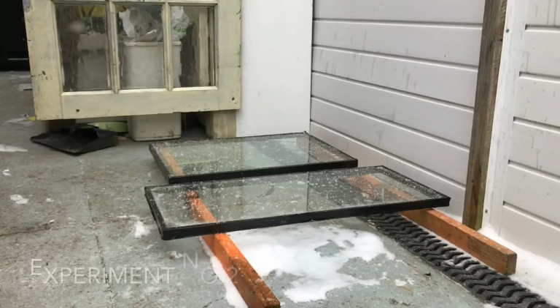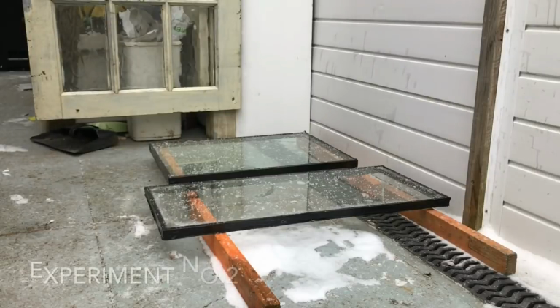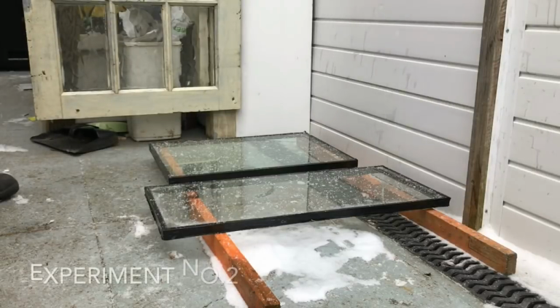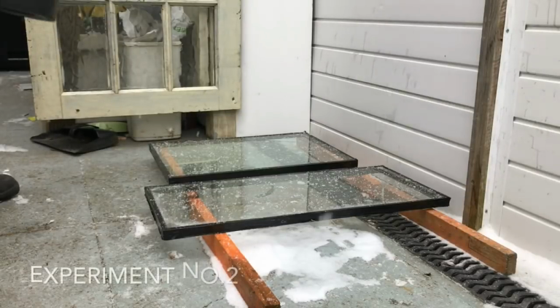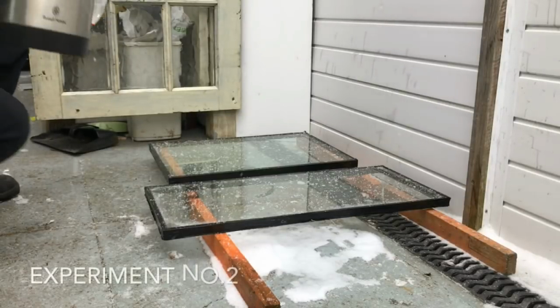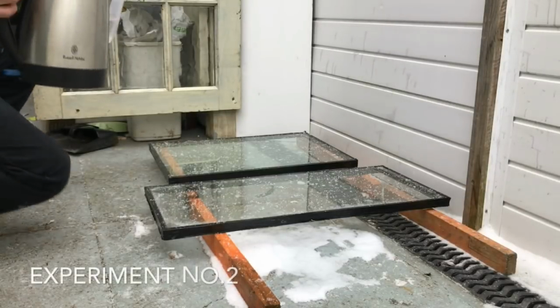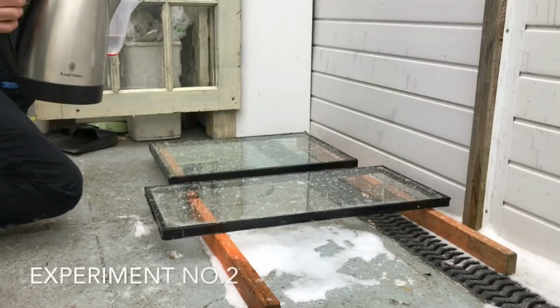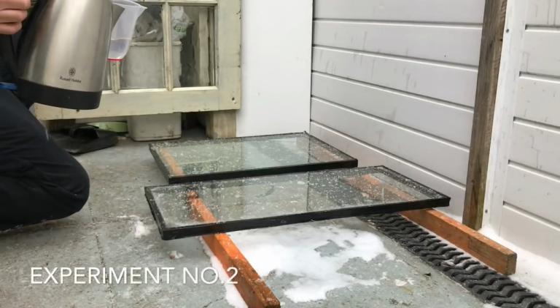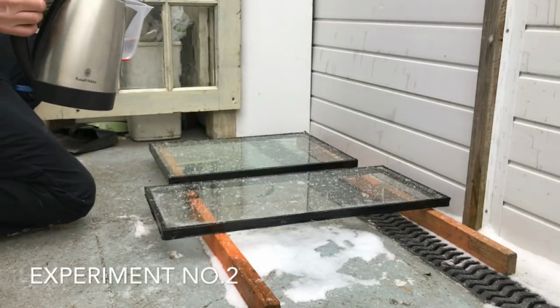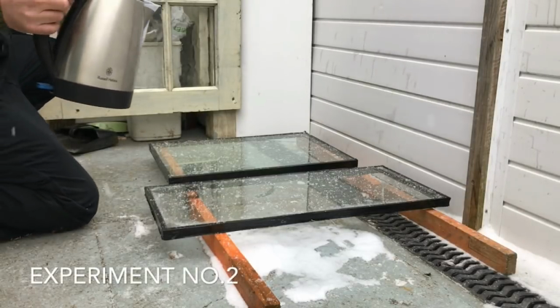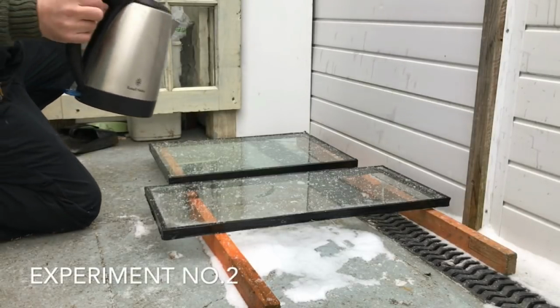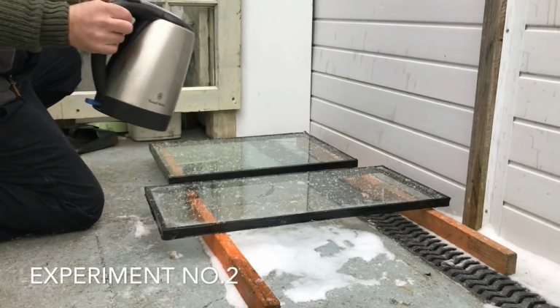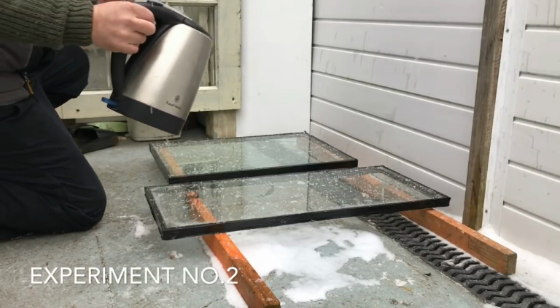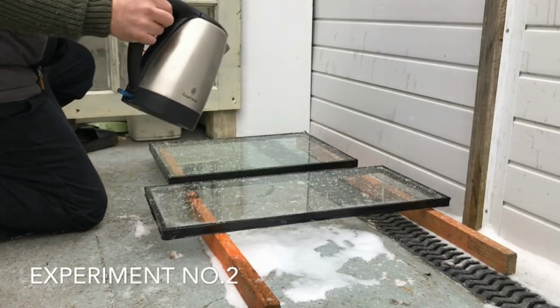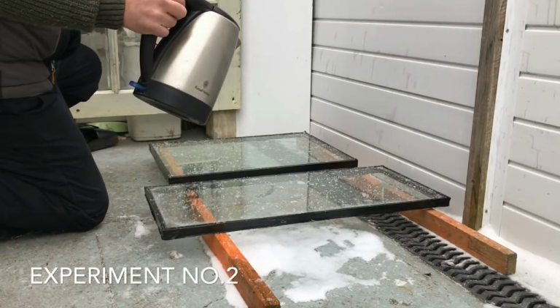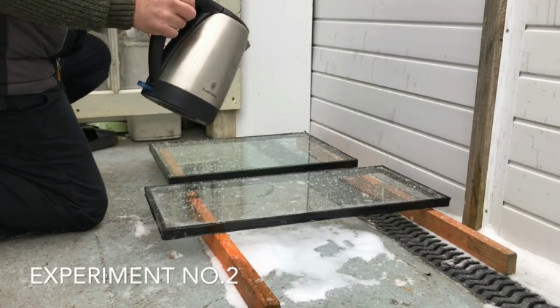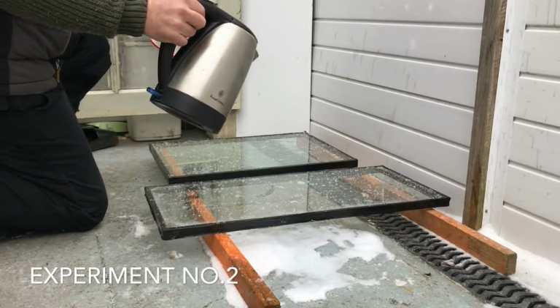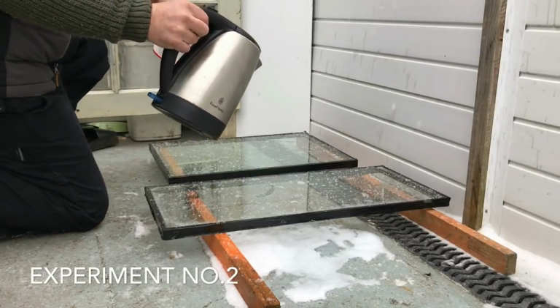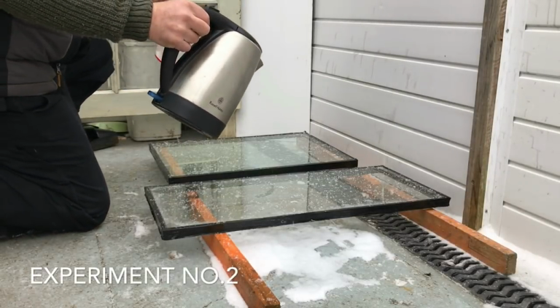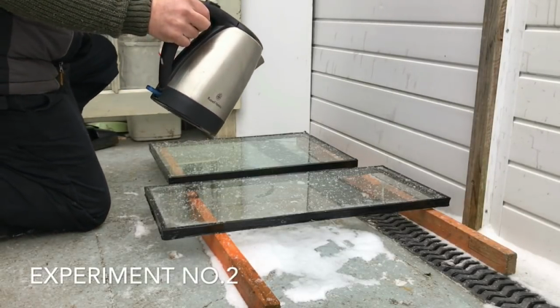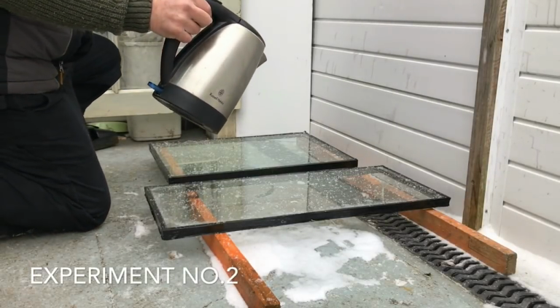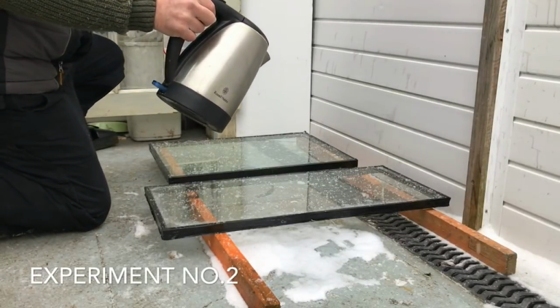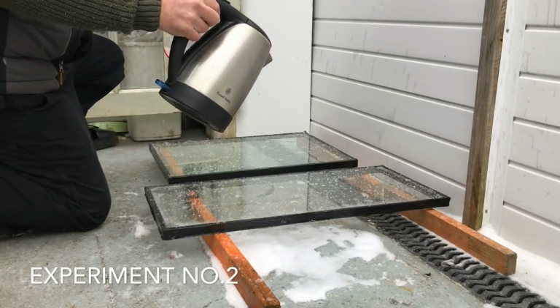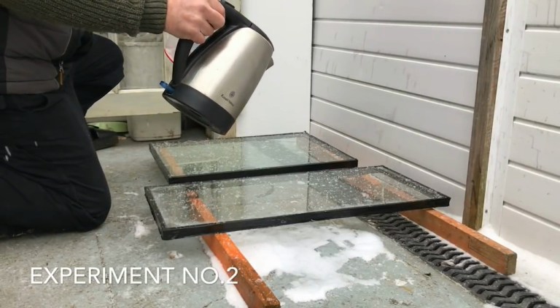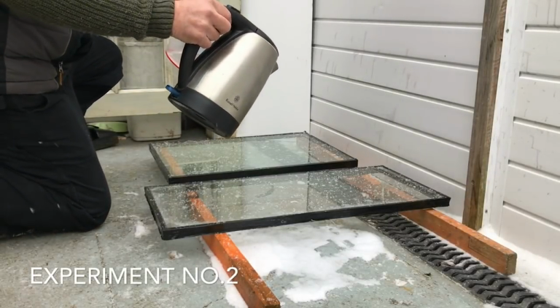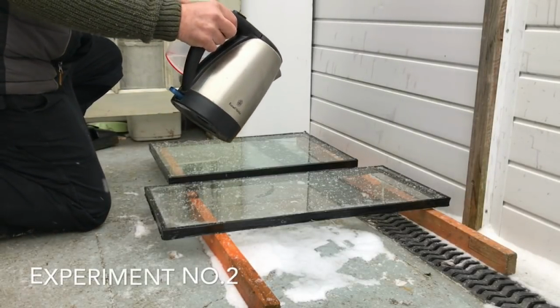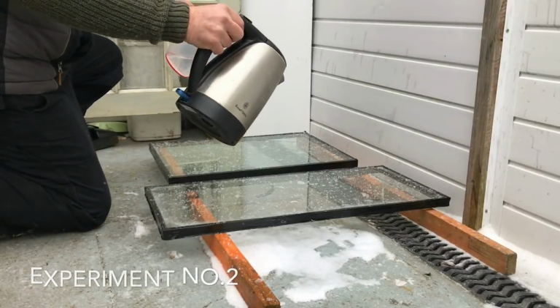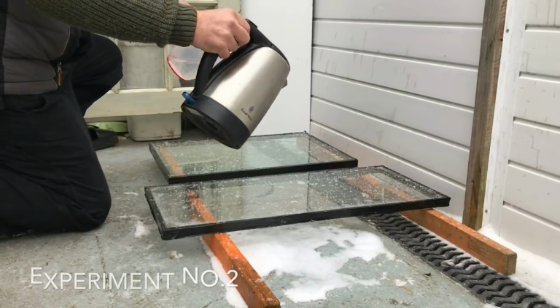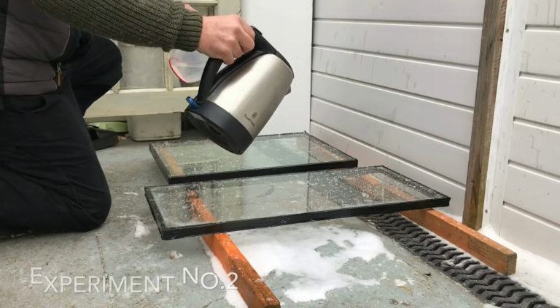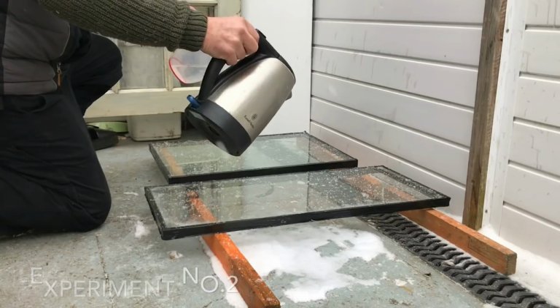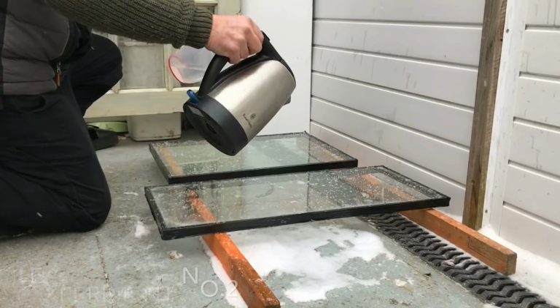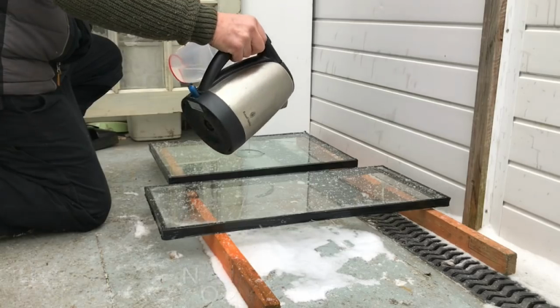Here we go — half a litre of just boiled water and half a litre of cold water.